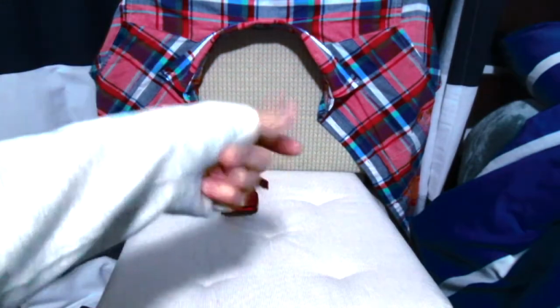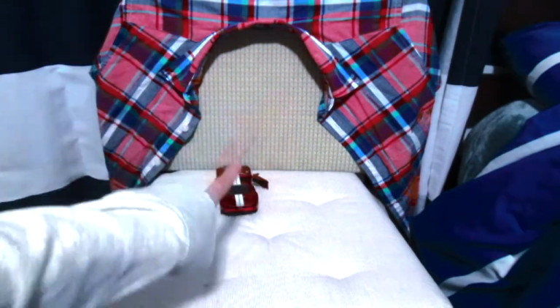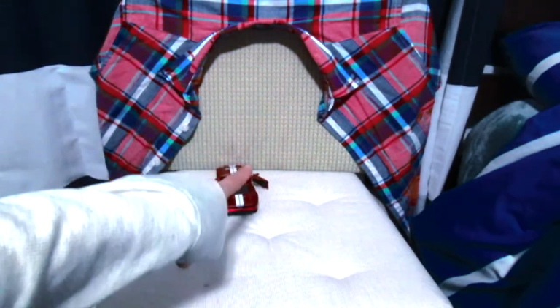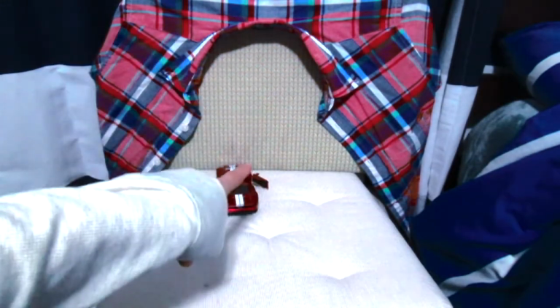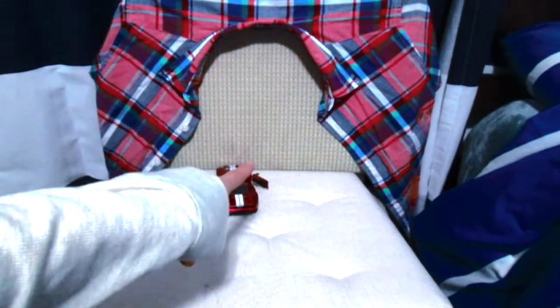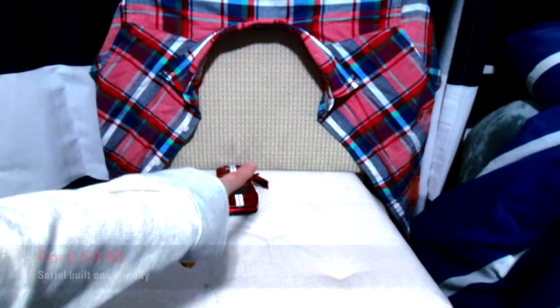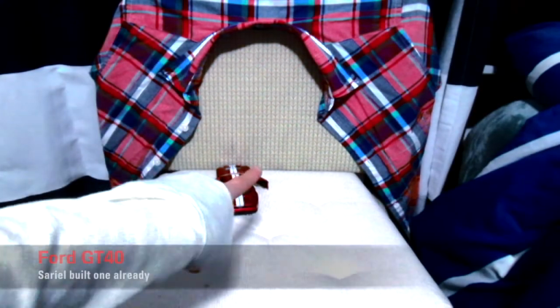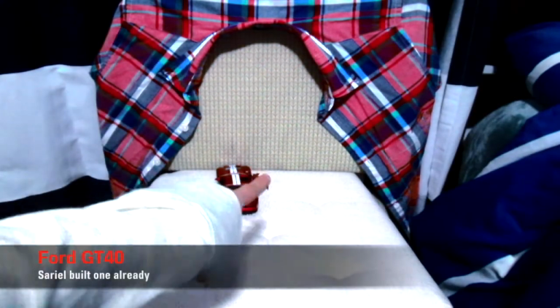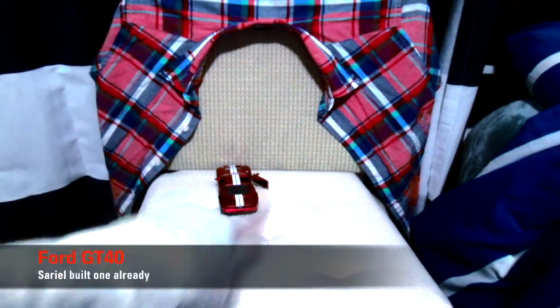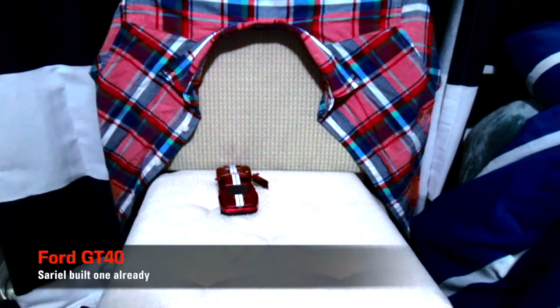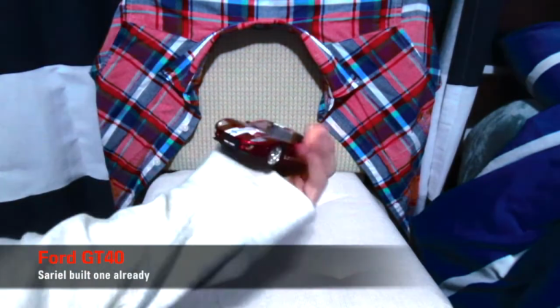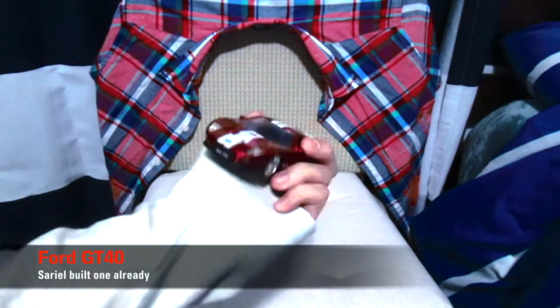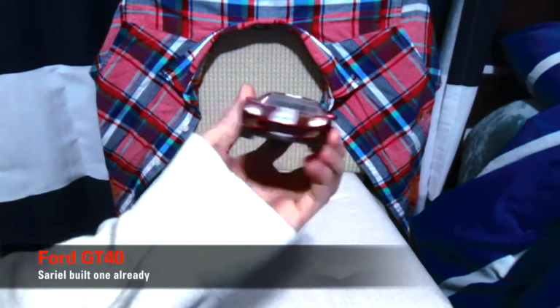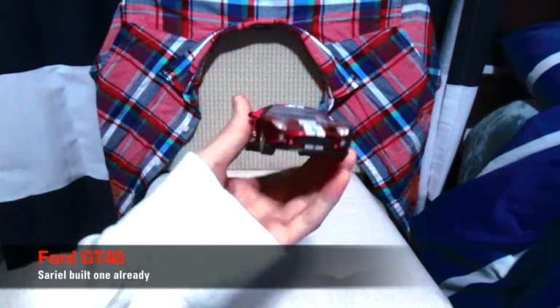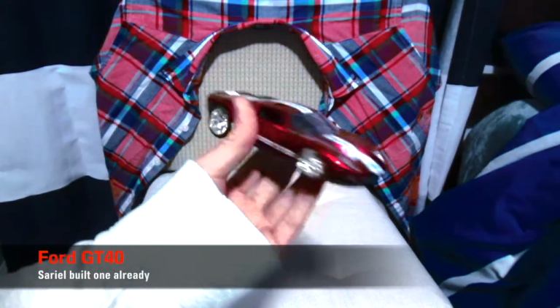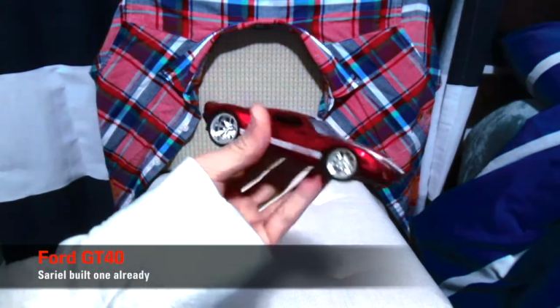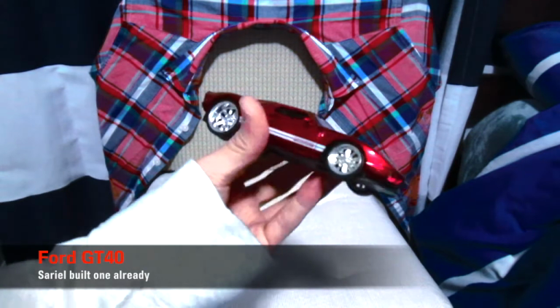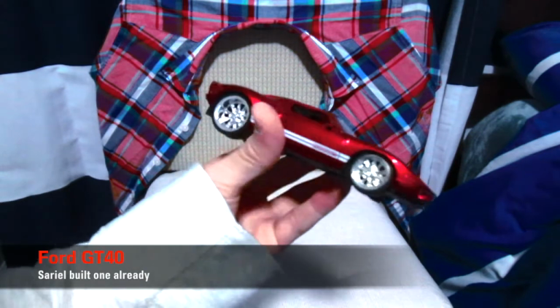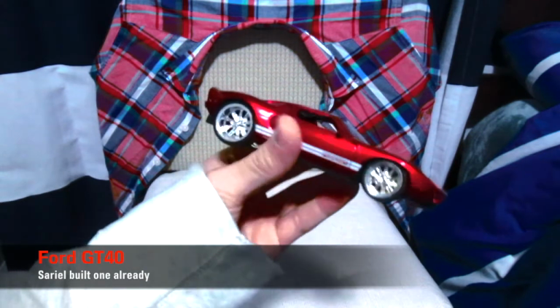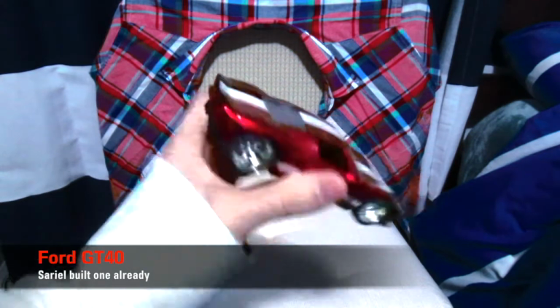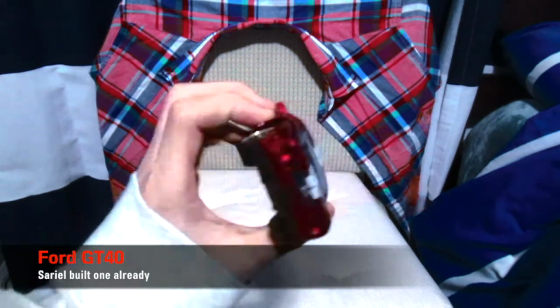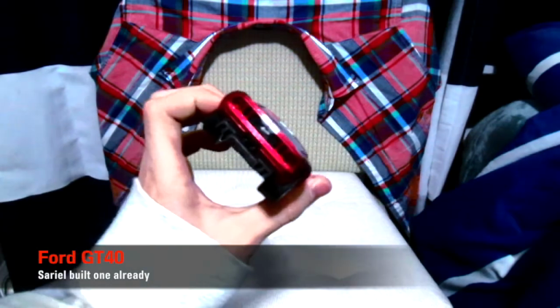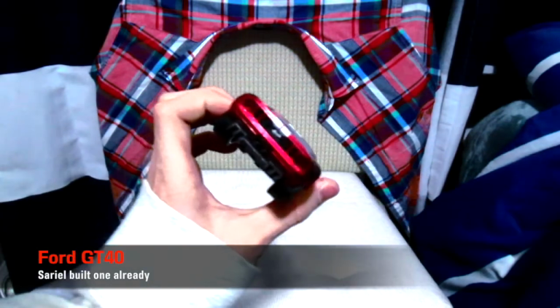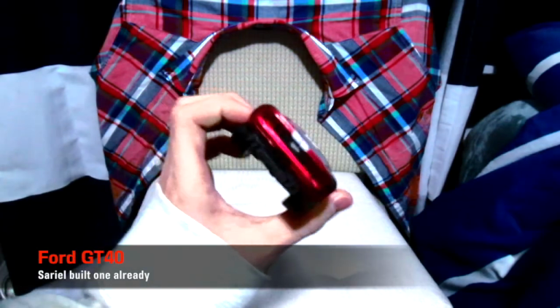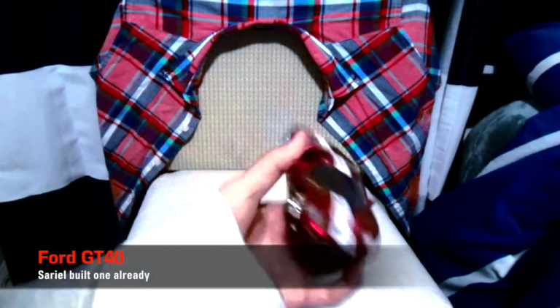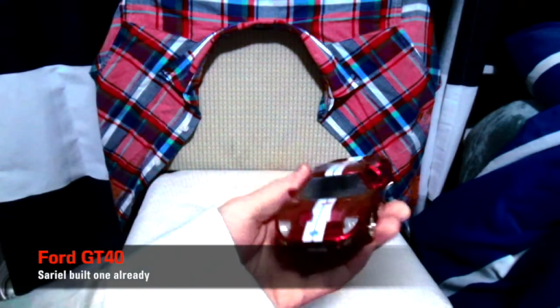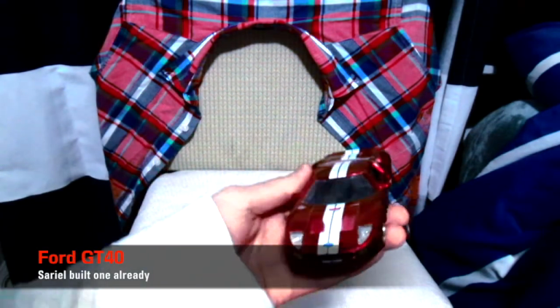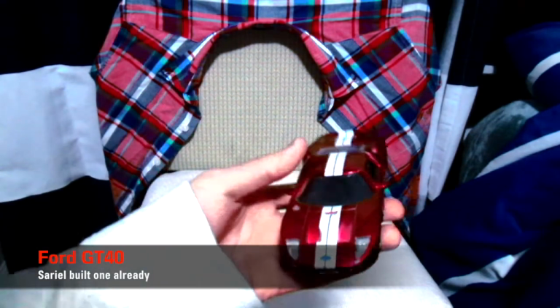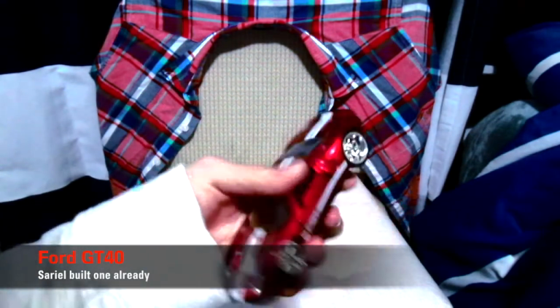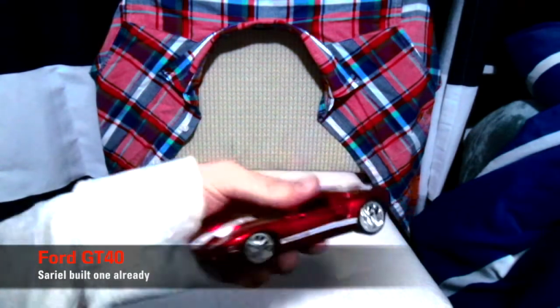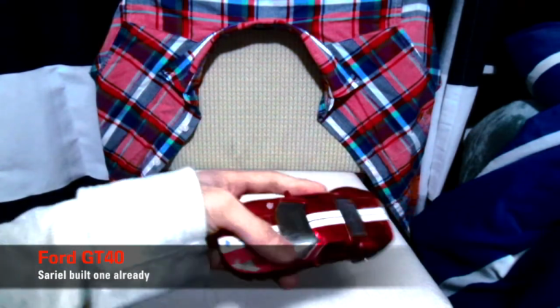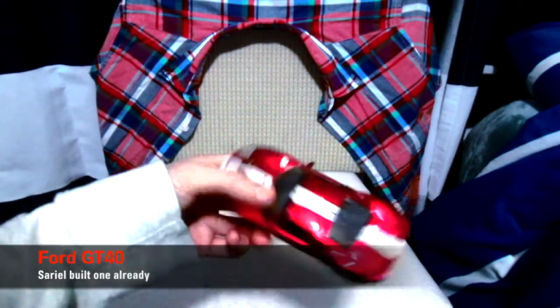It's a Ford GT — not the new one, but the one before that. It's from 2006. Pretty cool too.